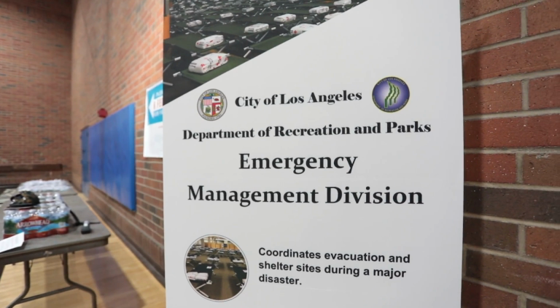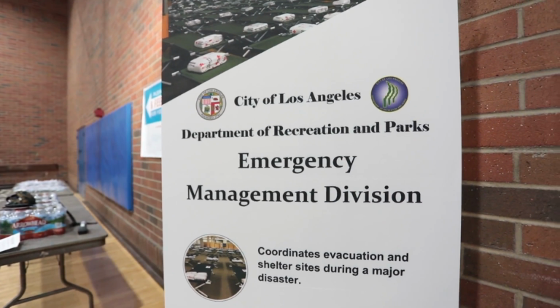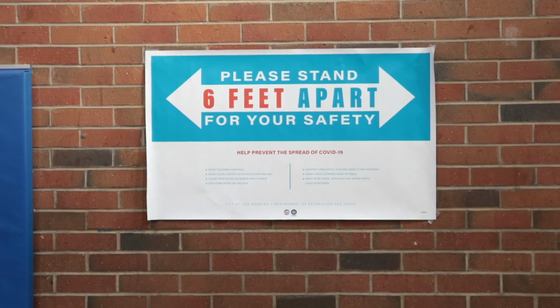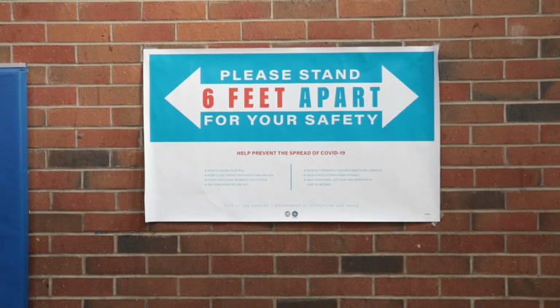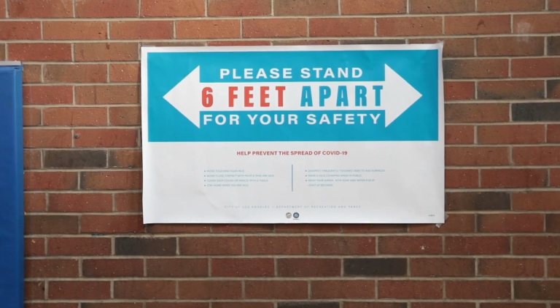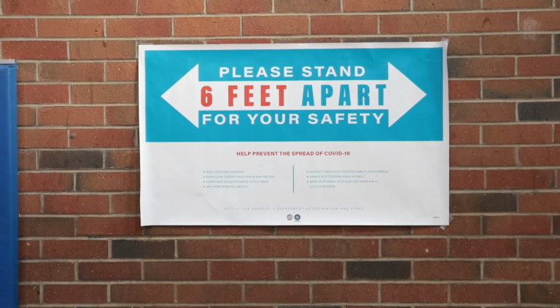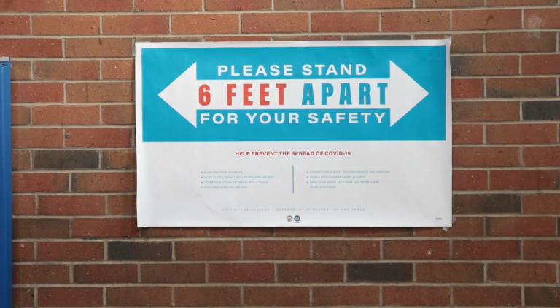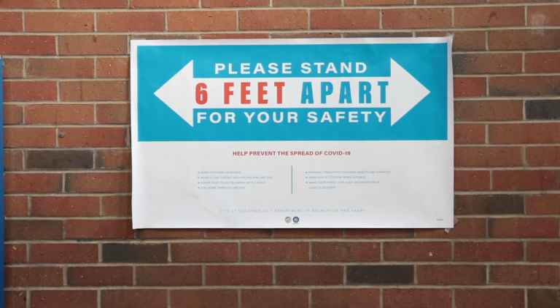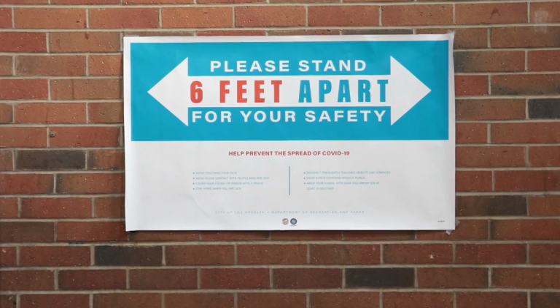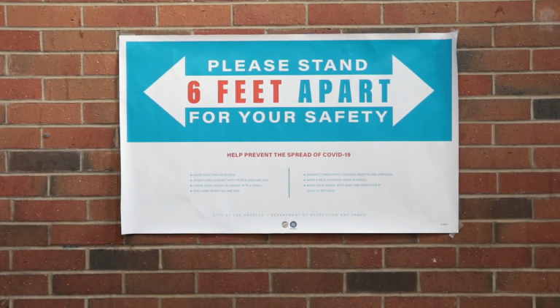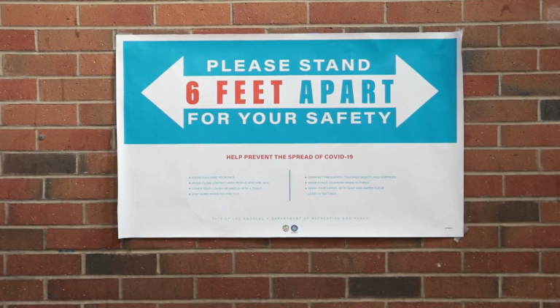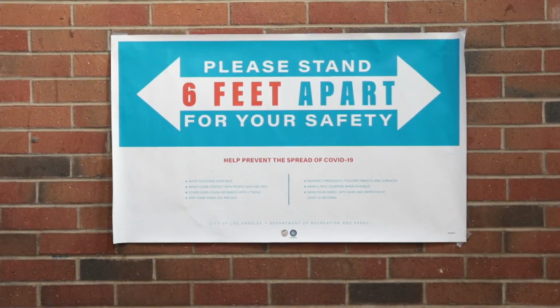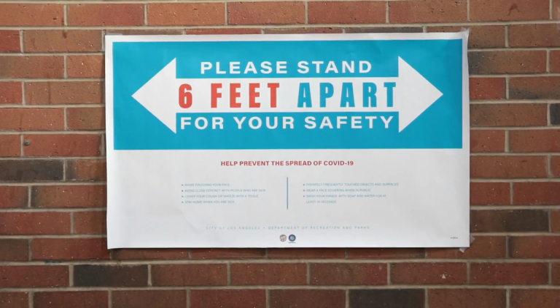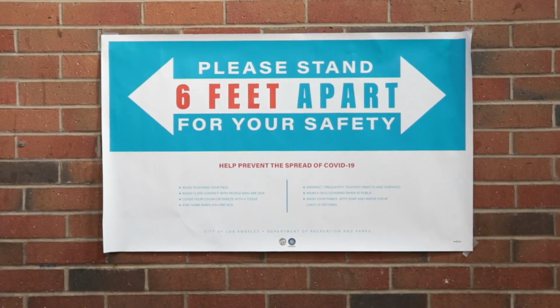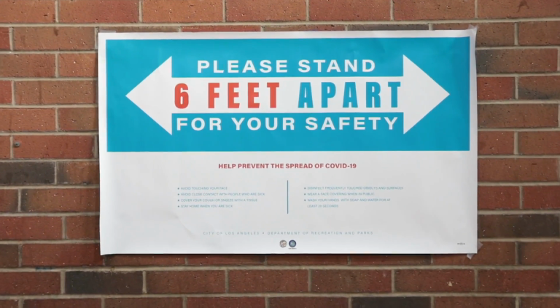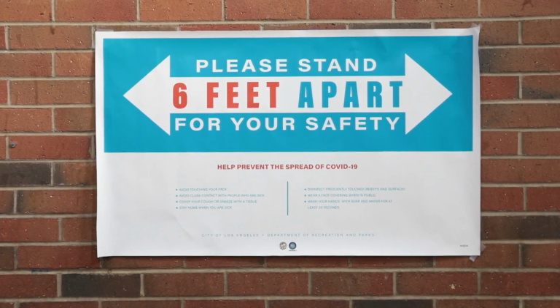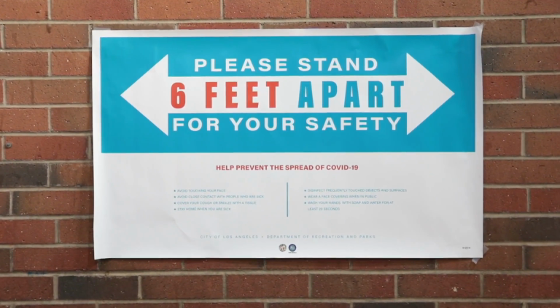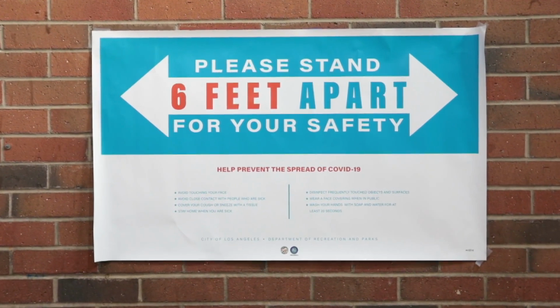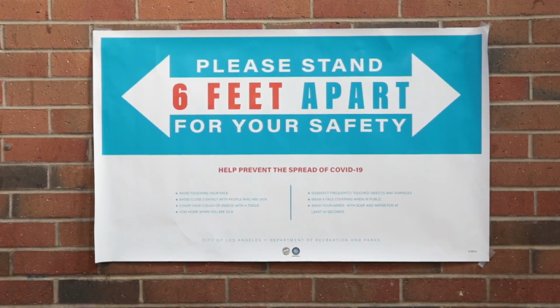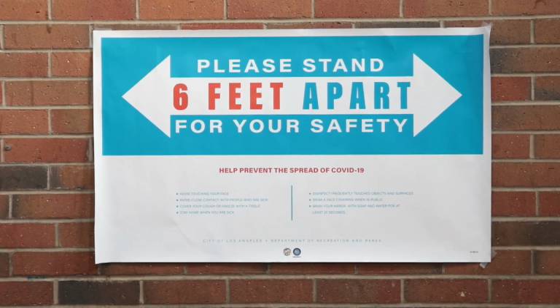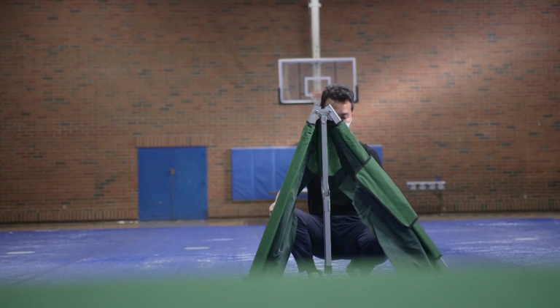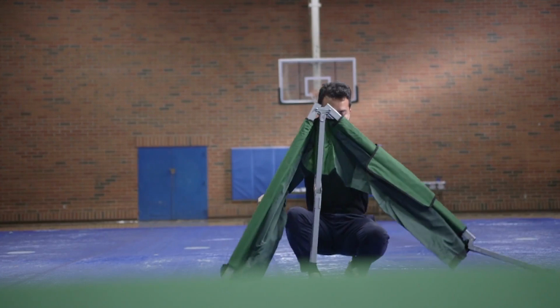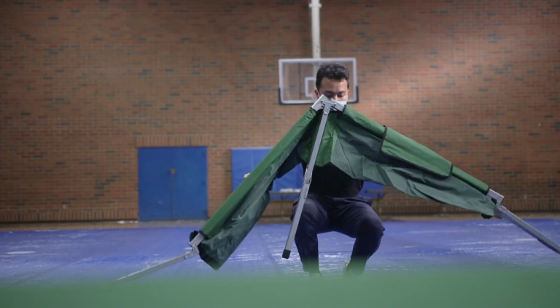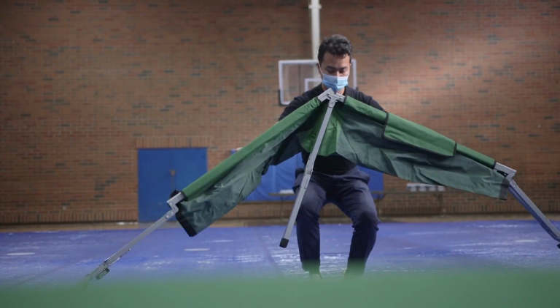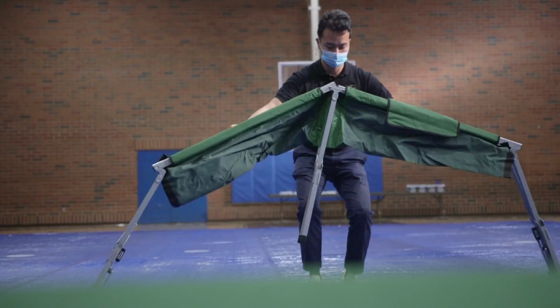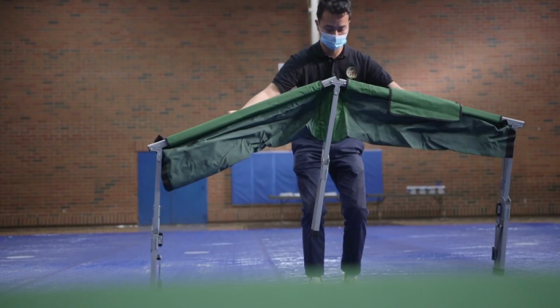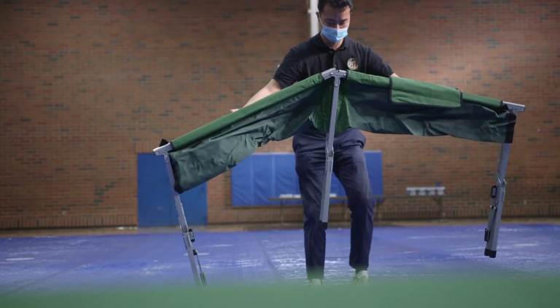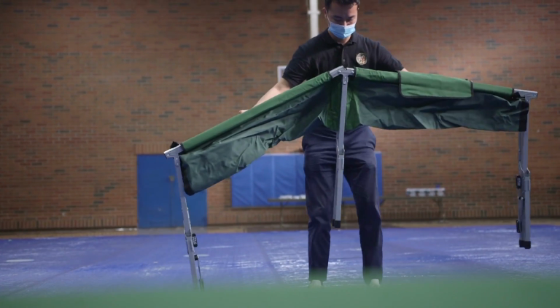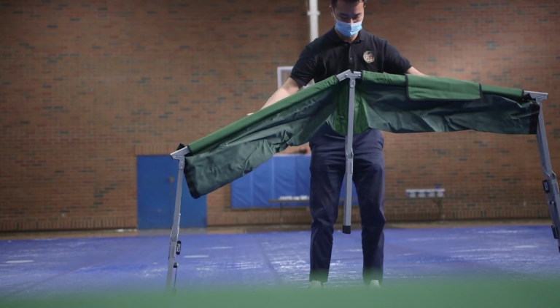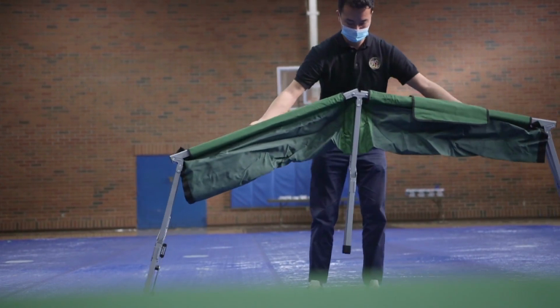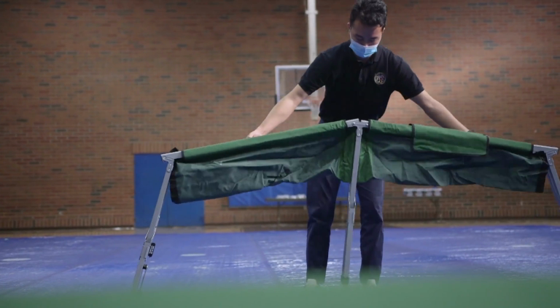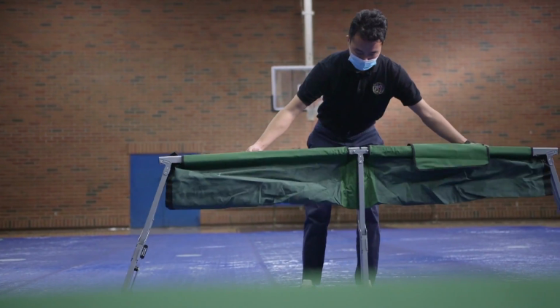Due to the COVID-19 pandemic, shelter operations are following restrictions mandated by the LA County Department of Public Health.